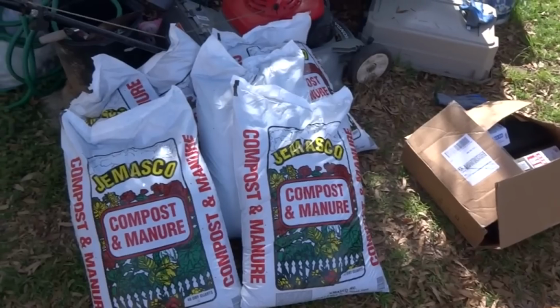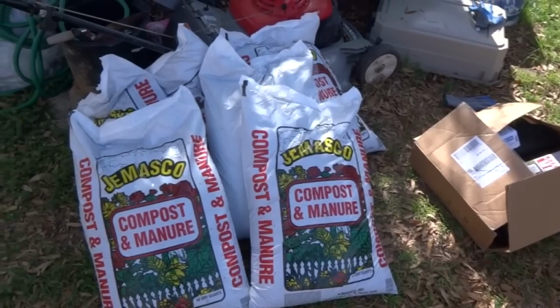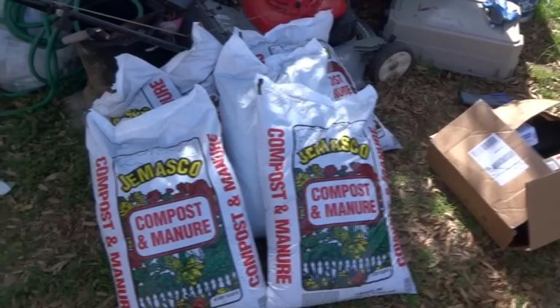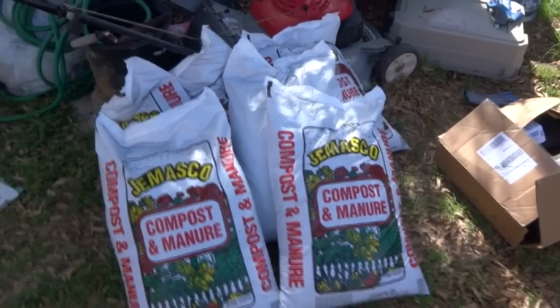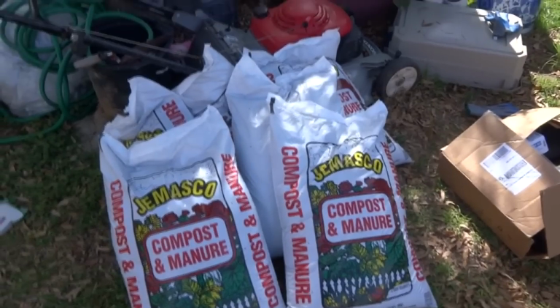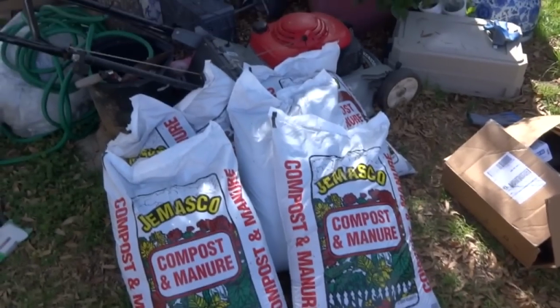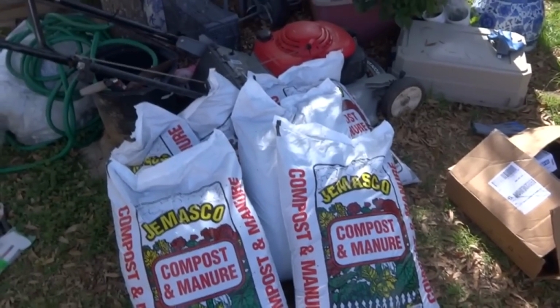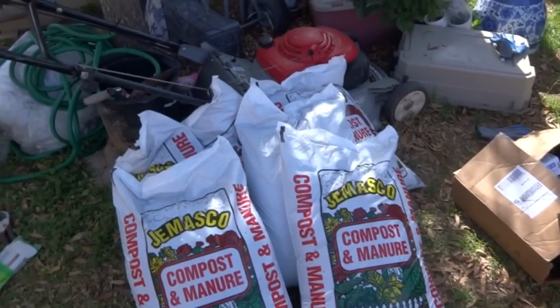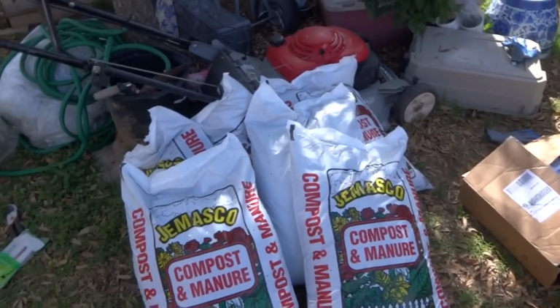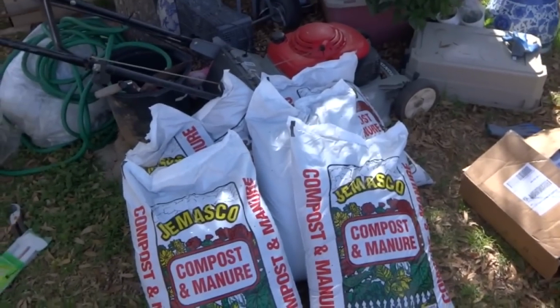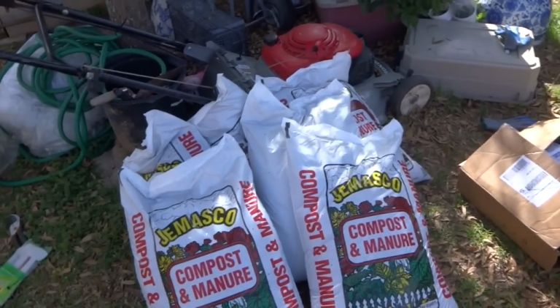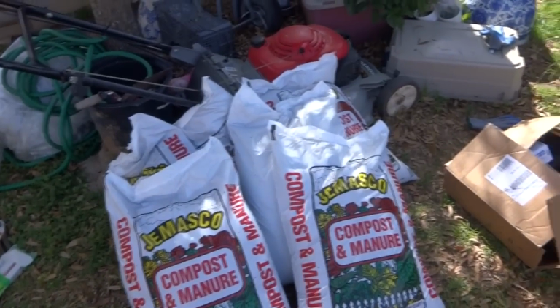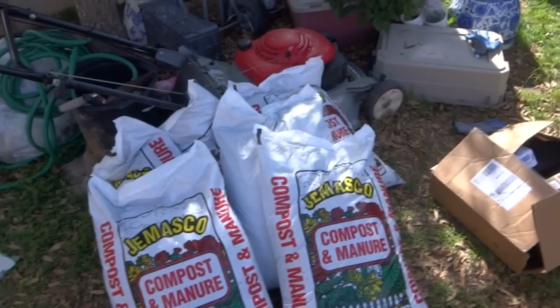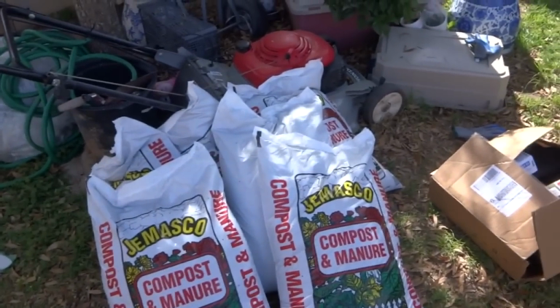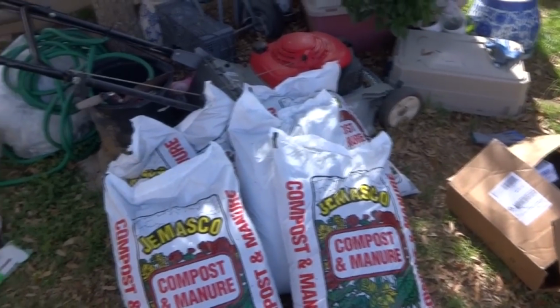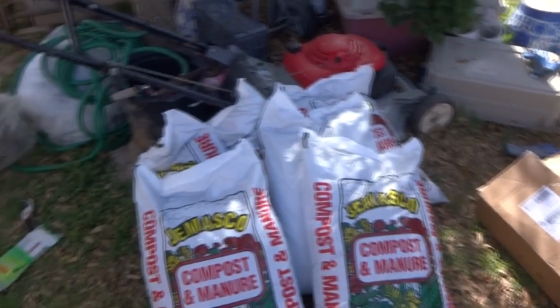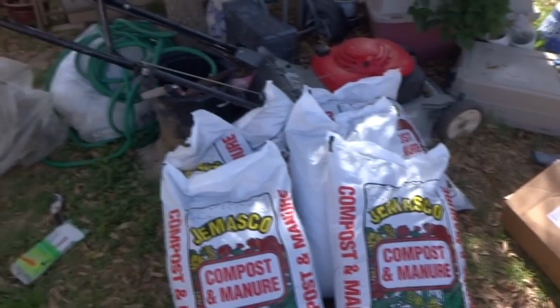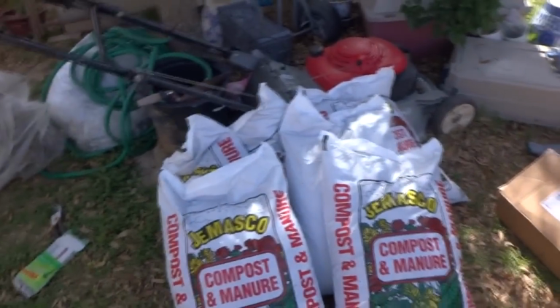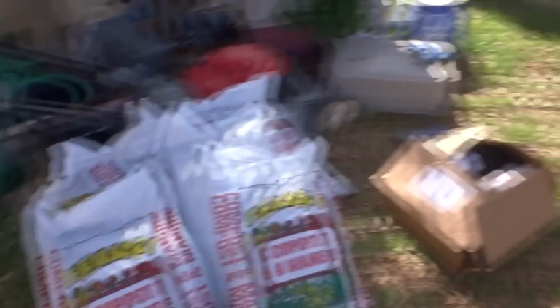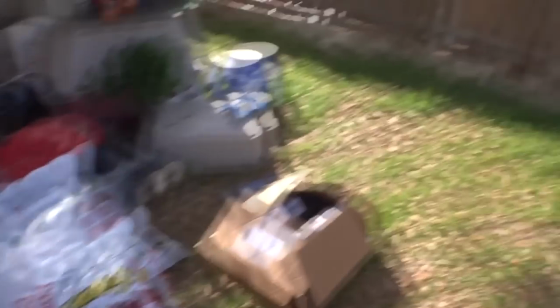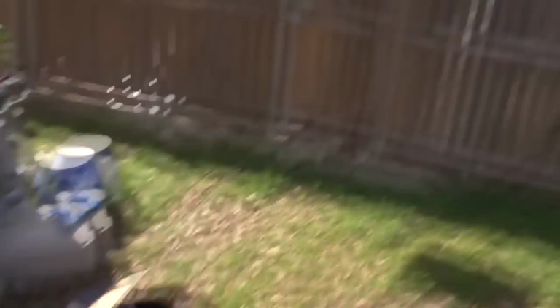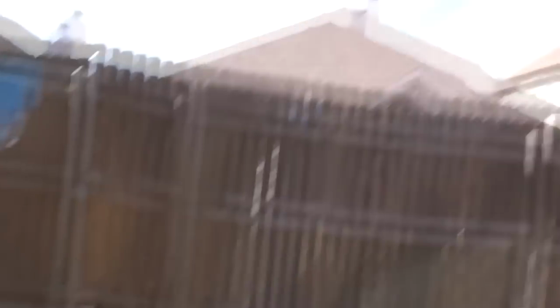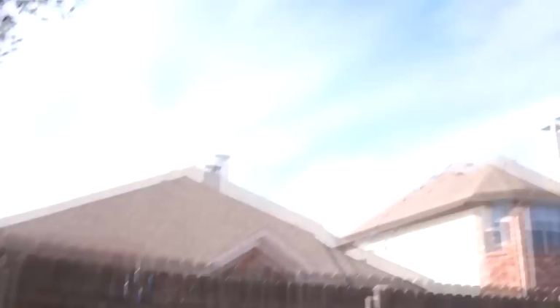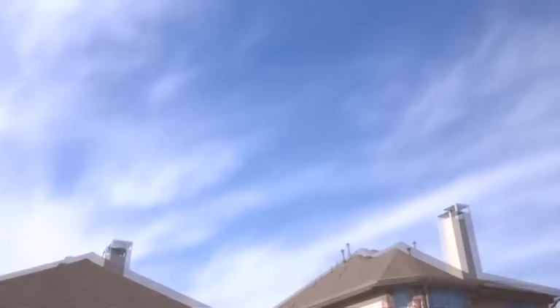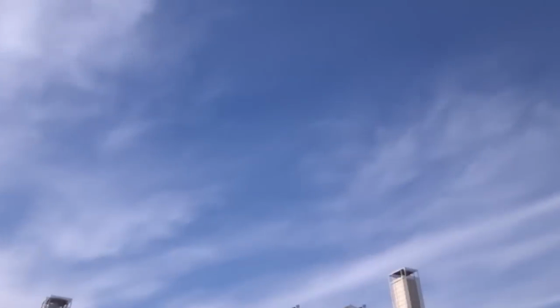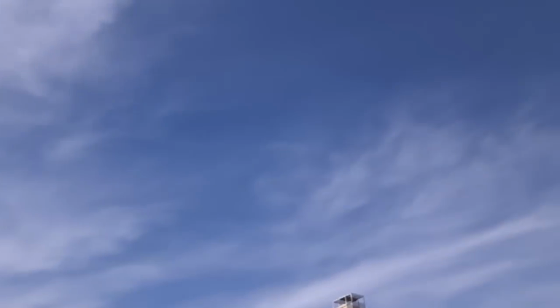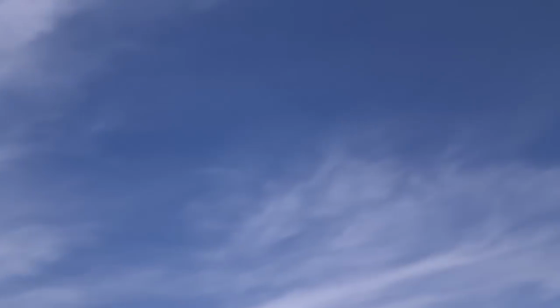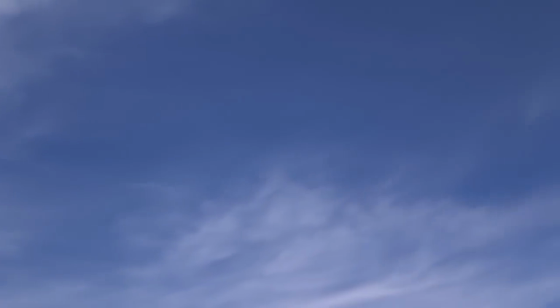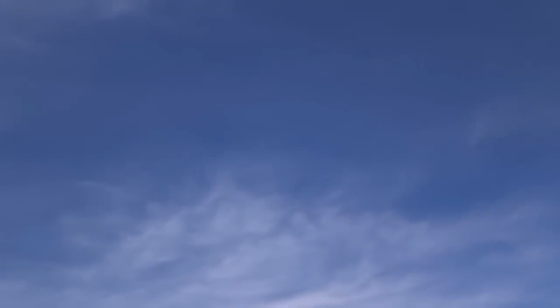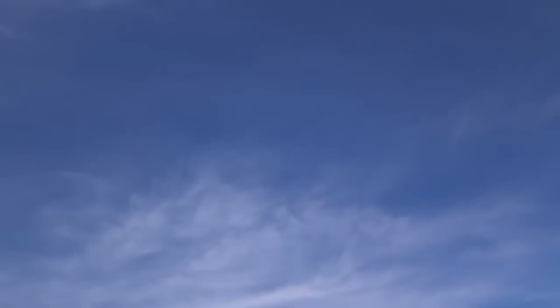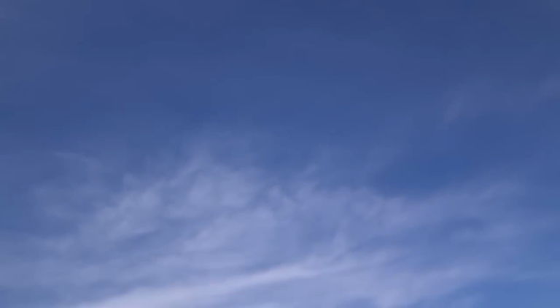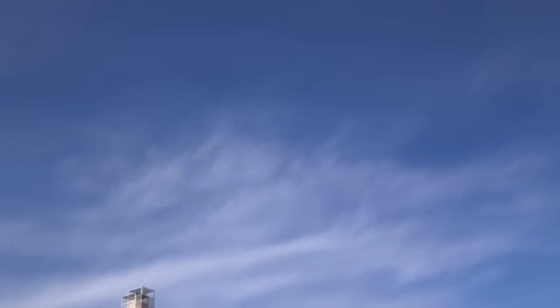Hey everybody. Today is March 5th and it's beautiful weather outside in Texas.